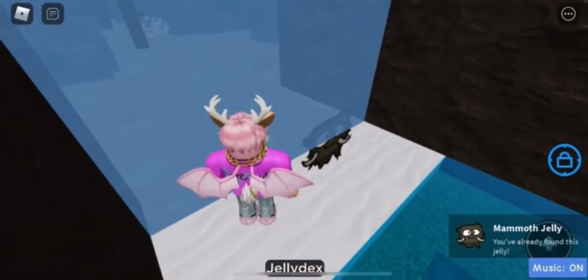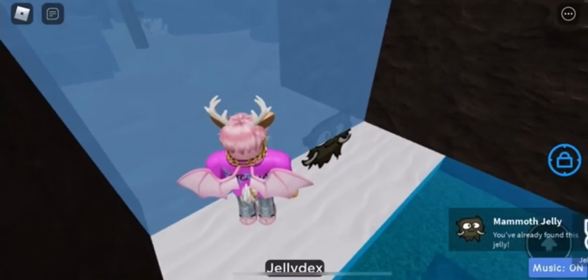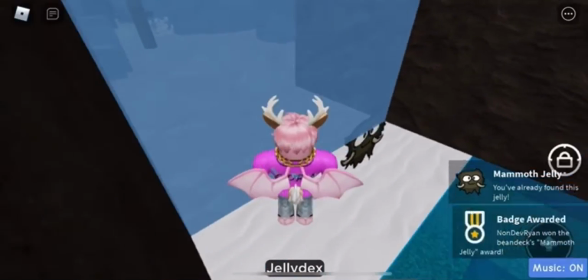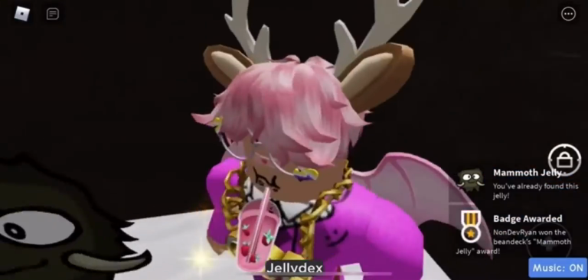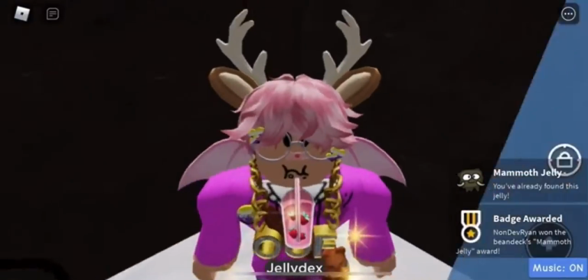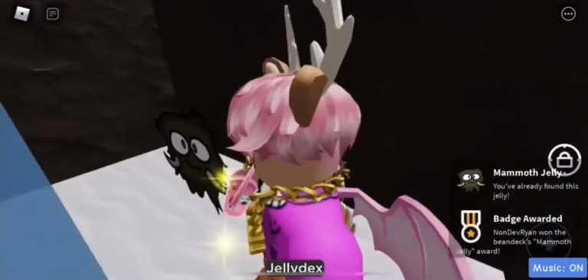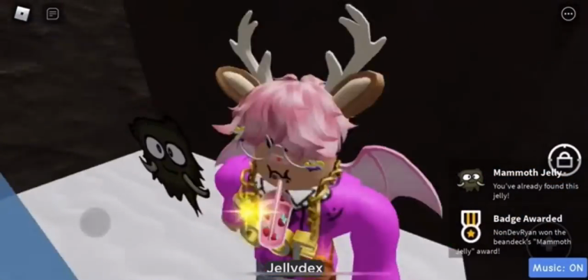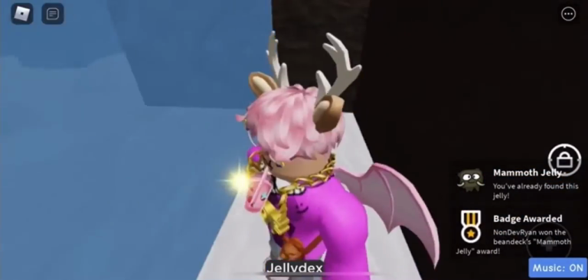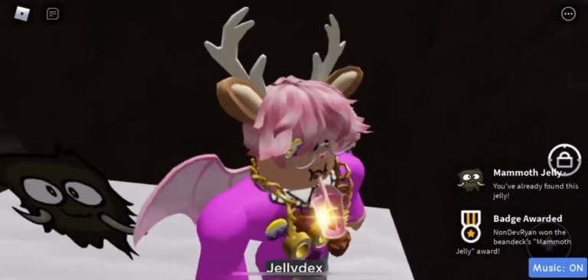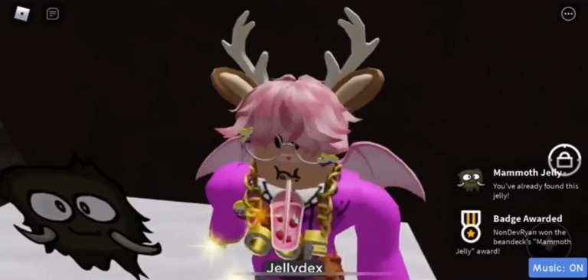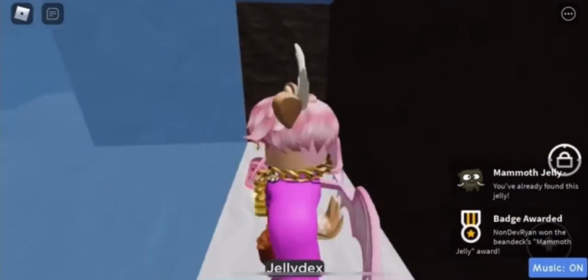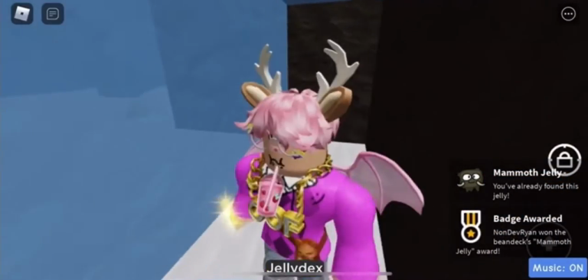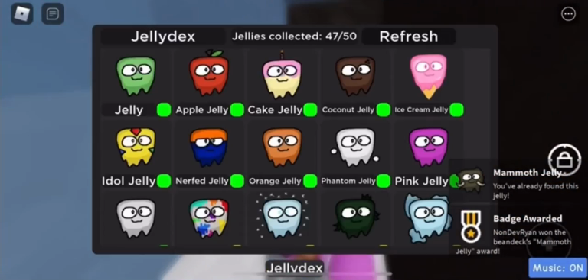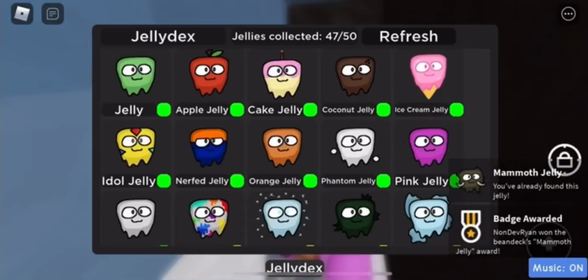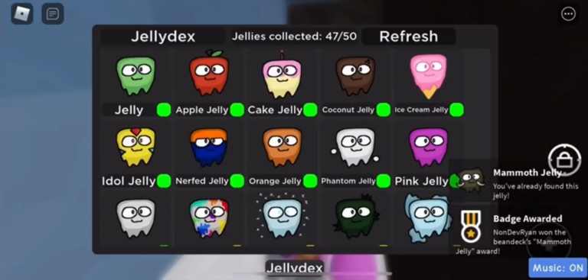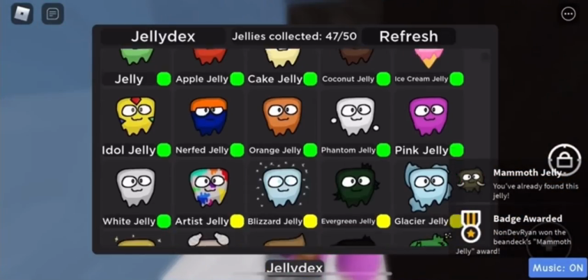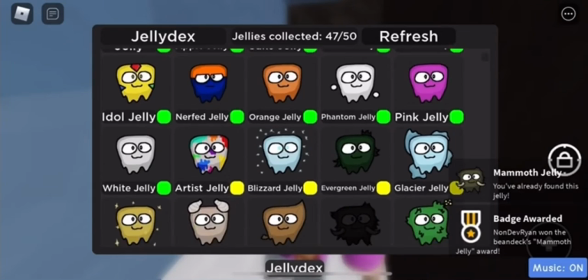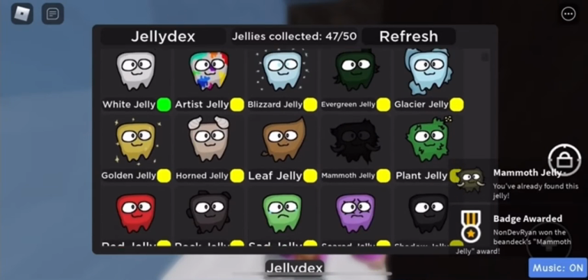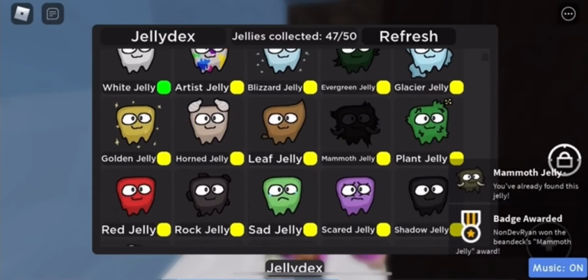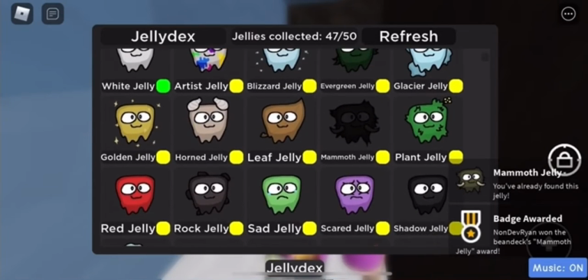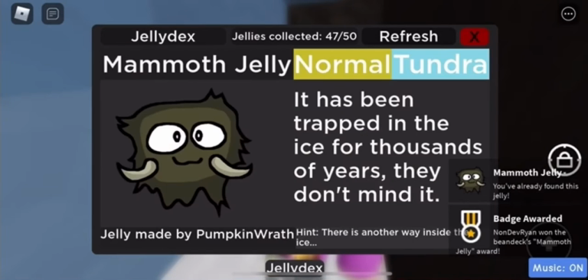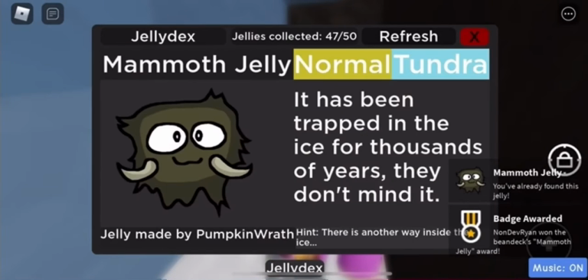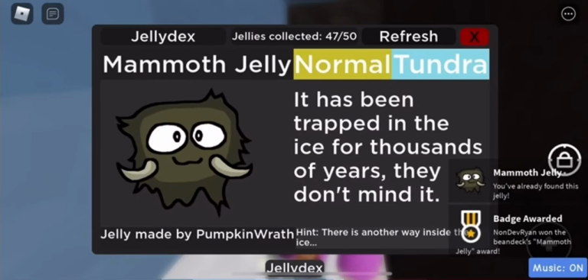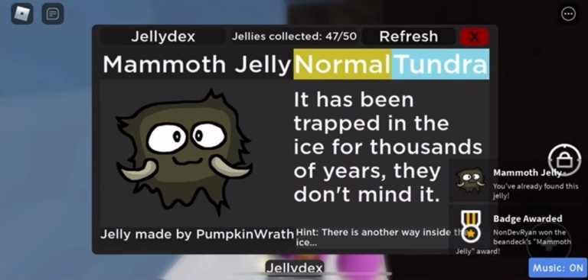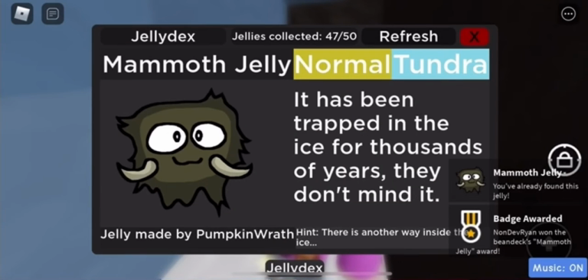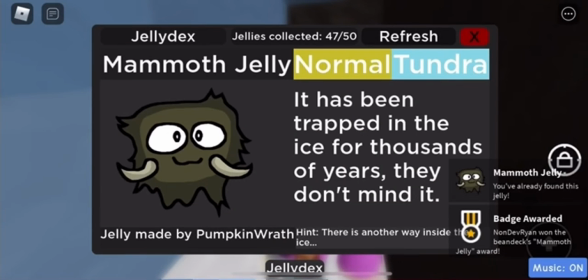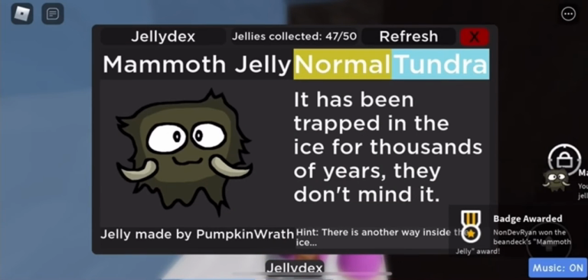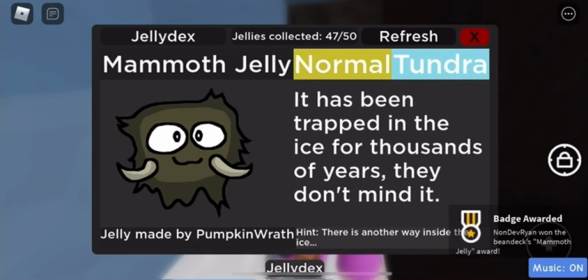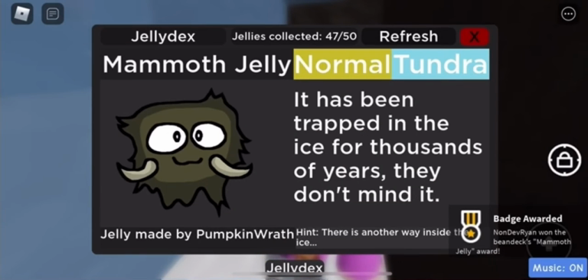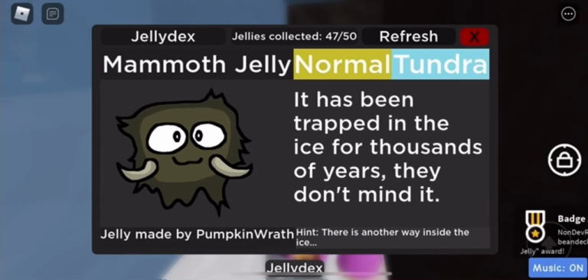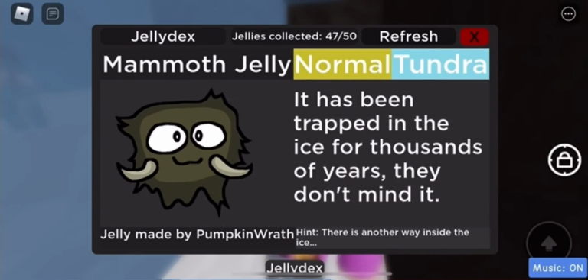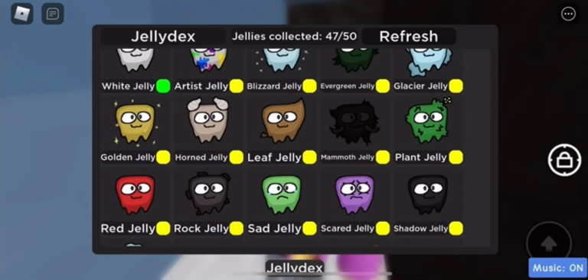All you need to do is touch it to claim it, and boom — it is now yours. You can check your decks and the Mammoth Phantom will be in the normal category, right here.